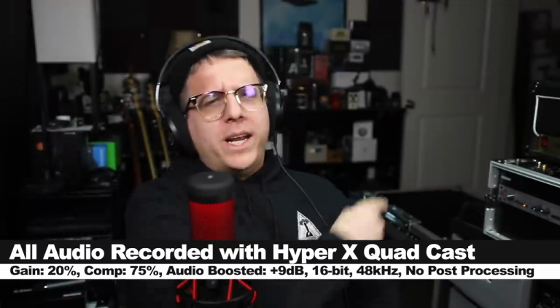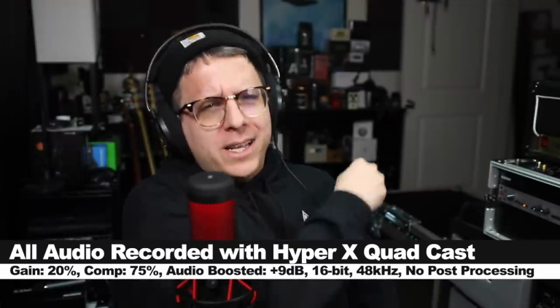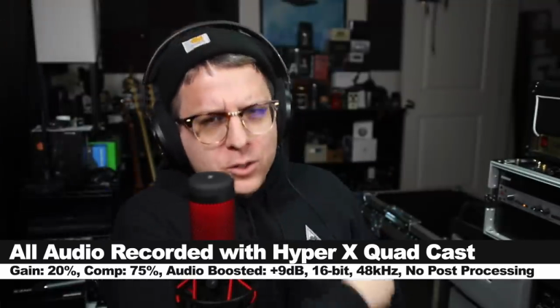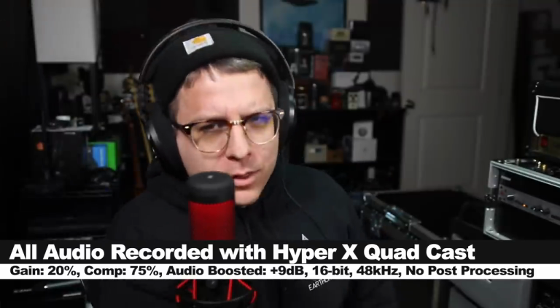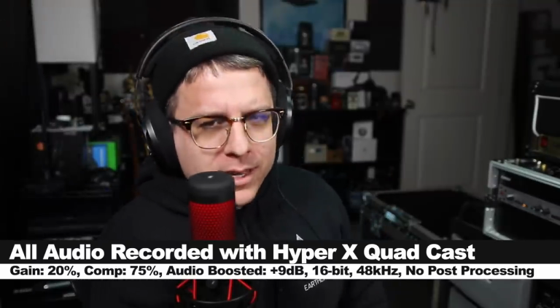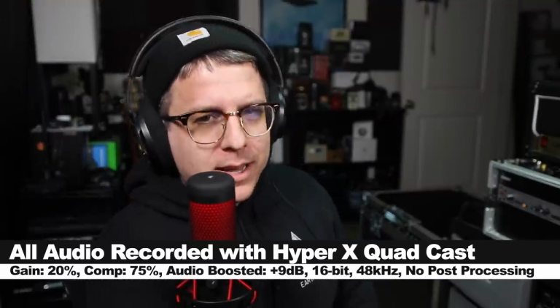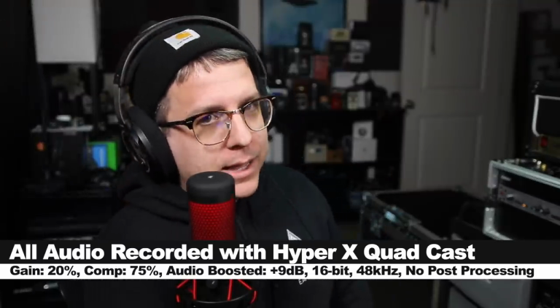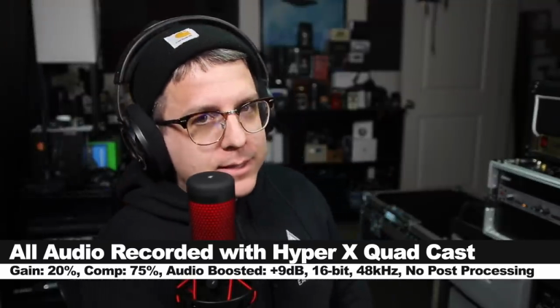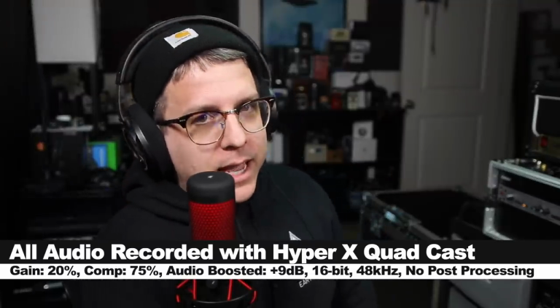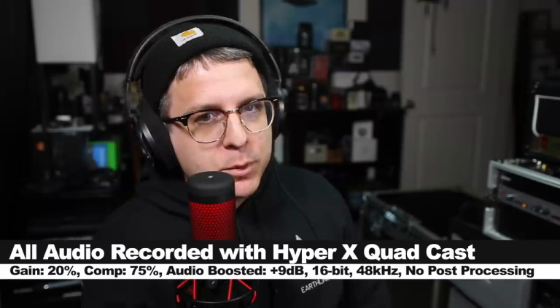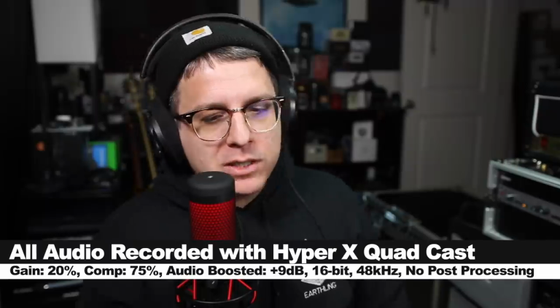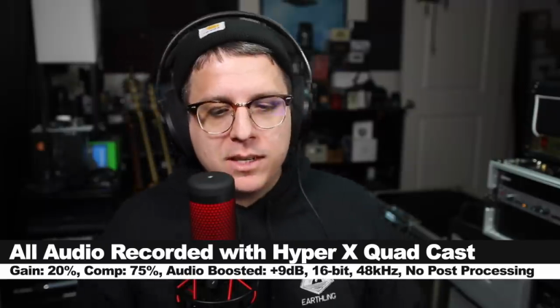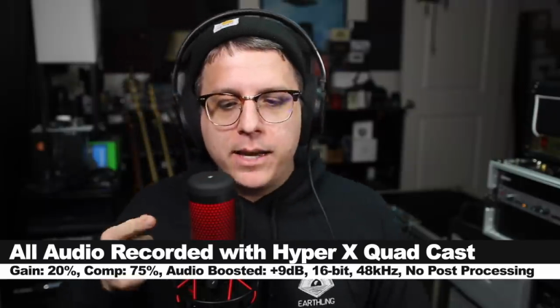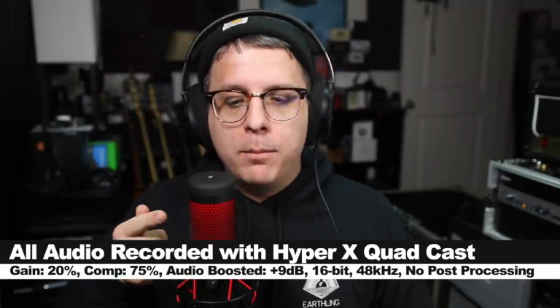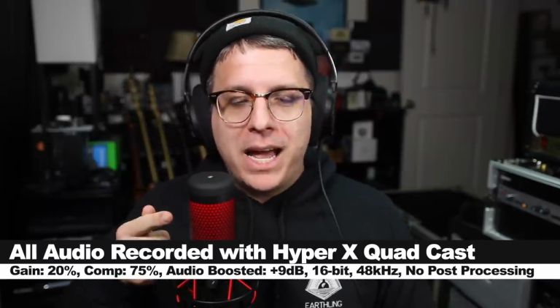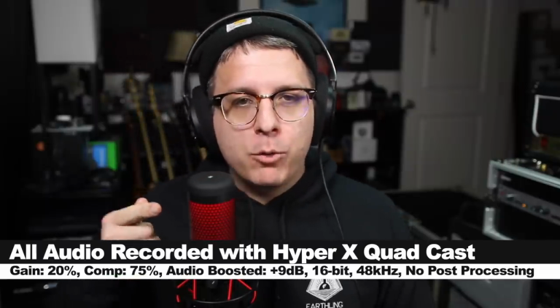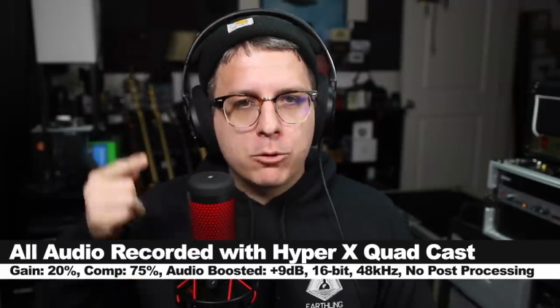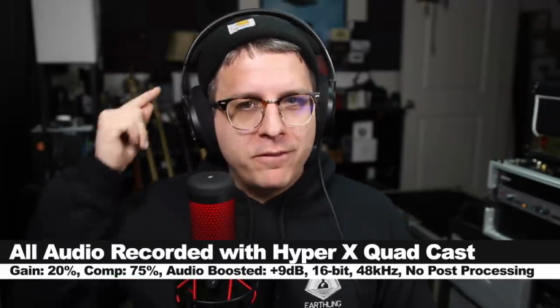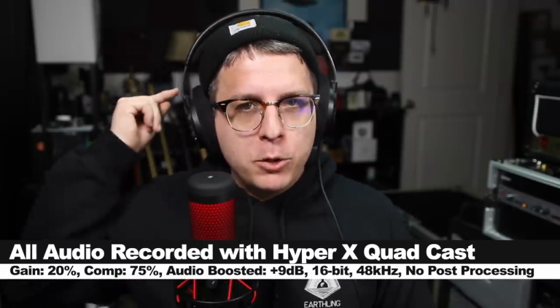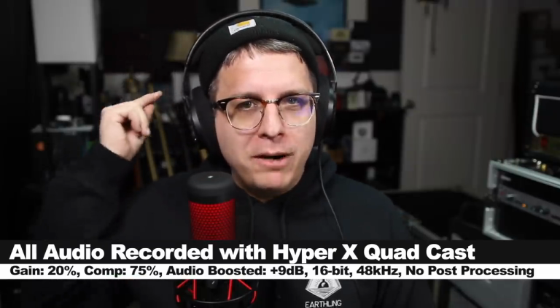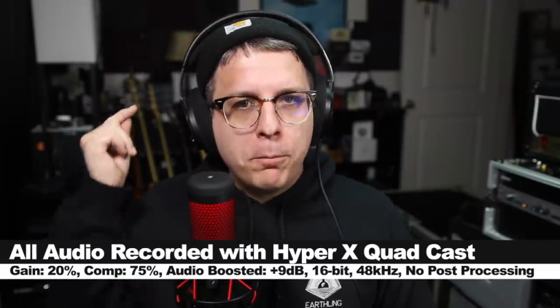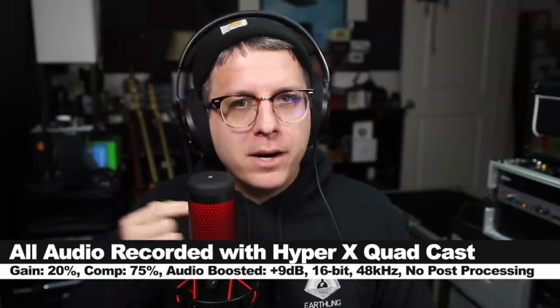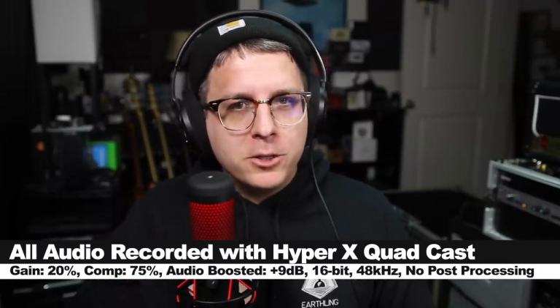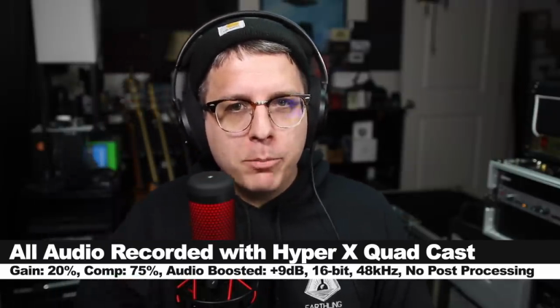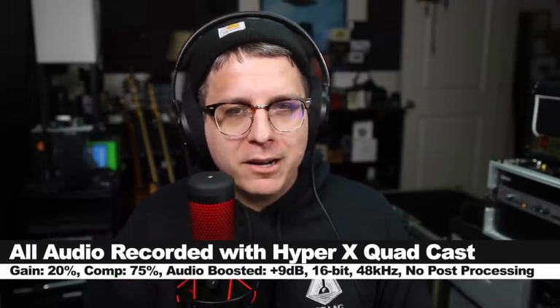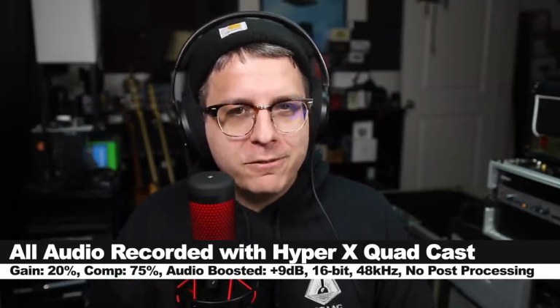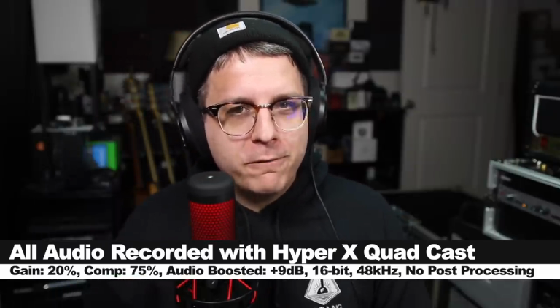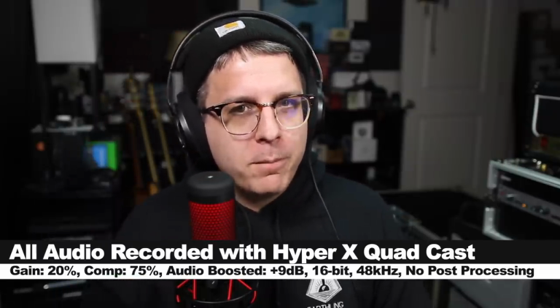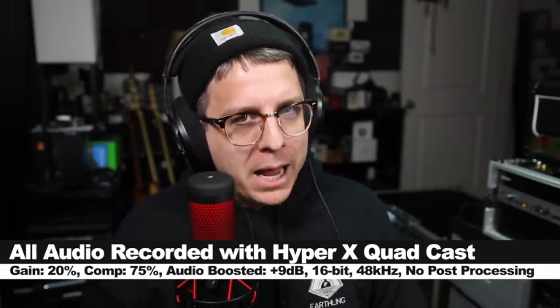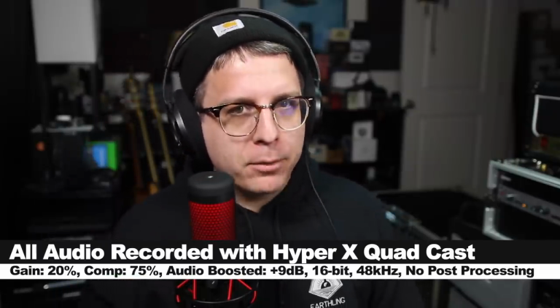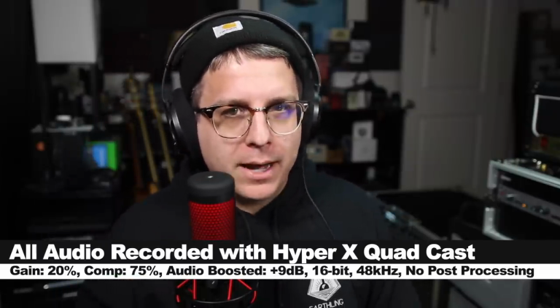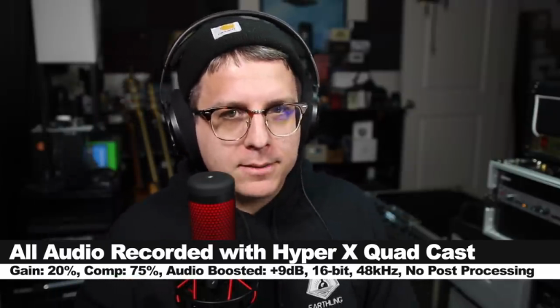Greetings Earthlings and Gamers, today I'm back with a review of a brand new microphone from HyperX.